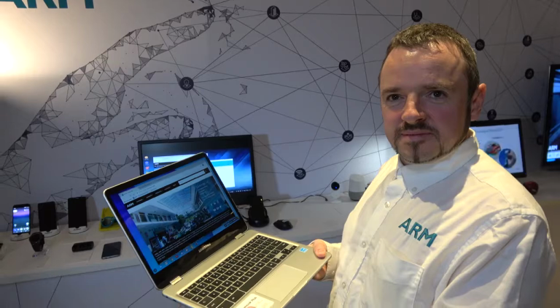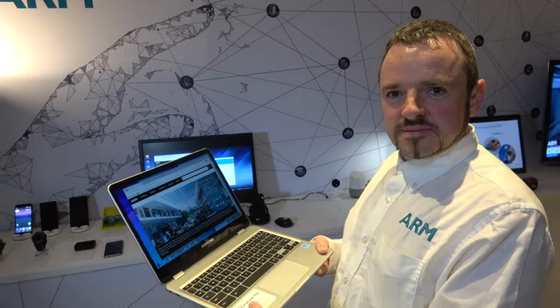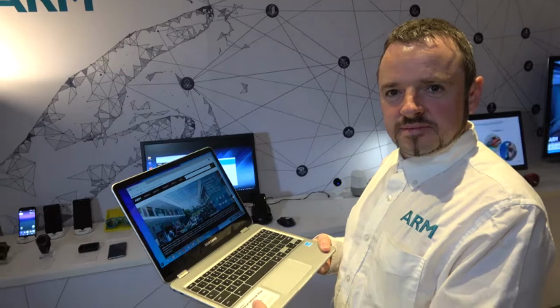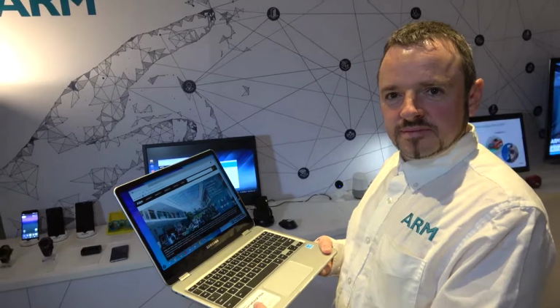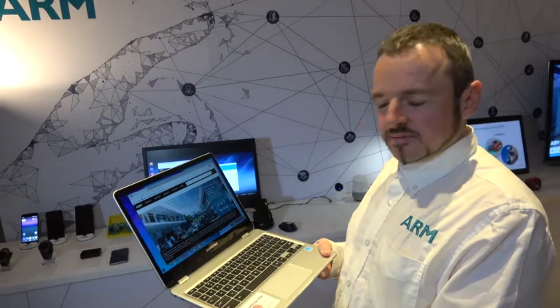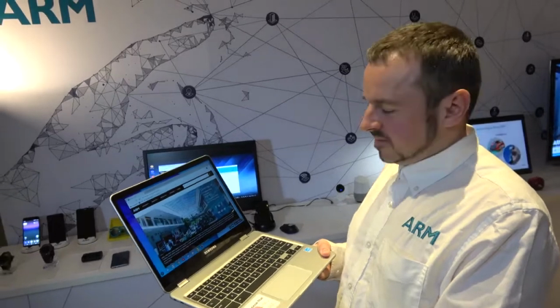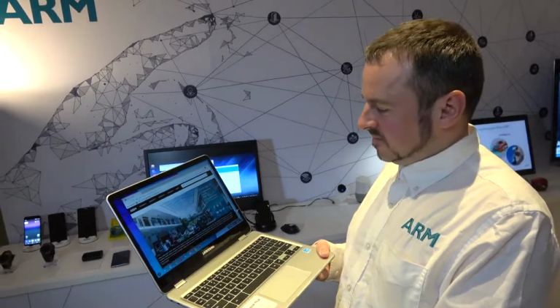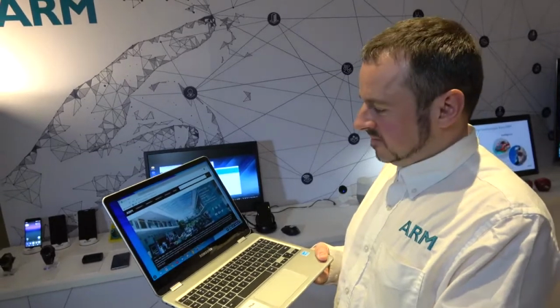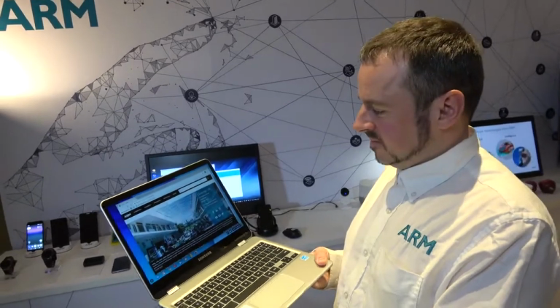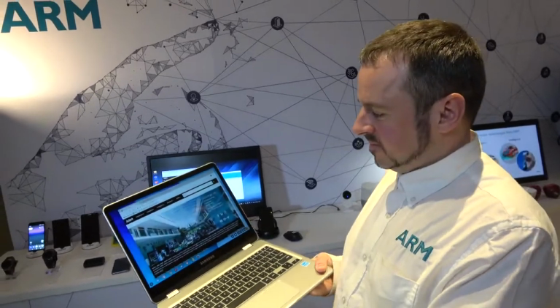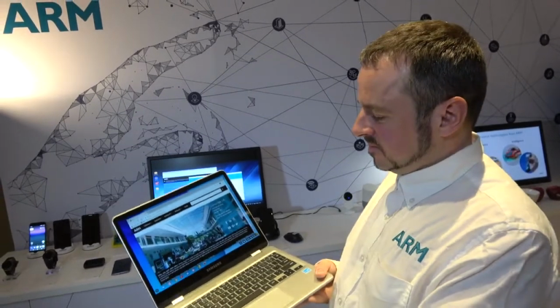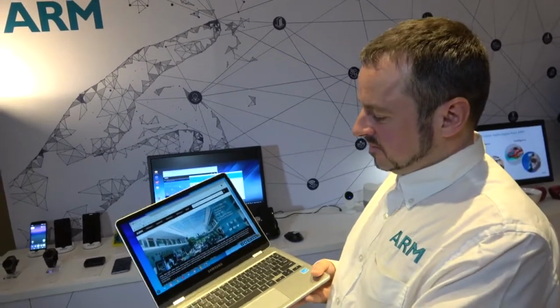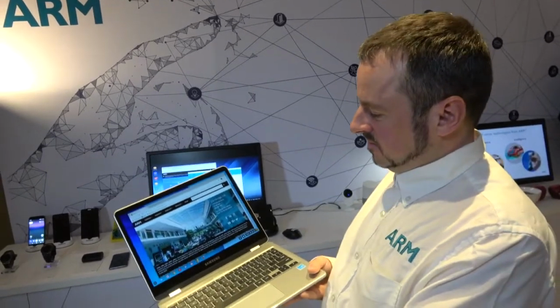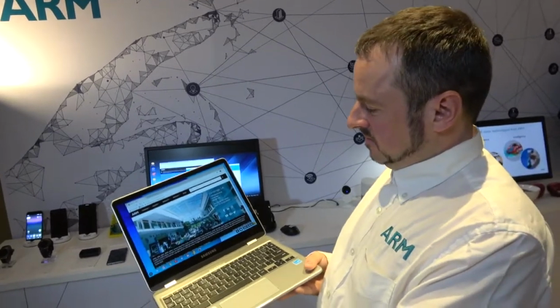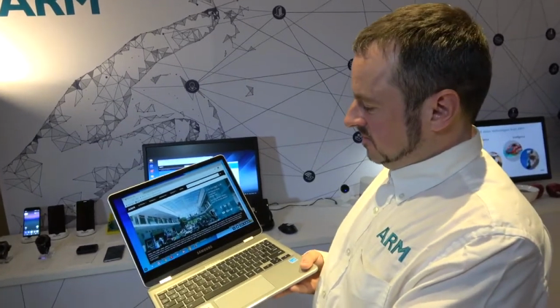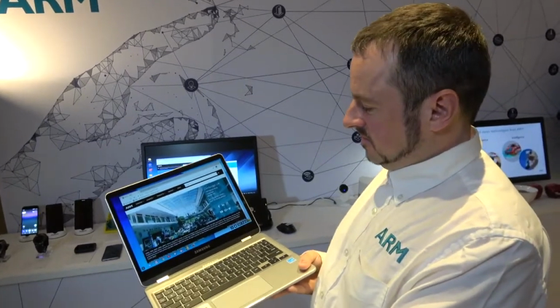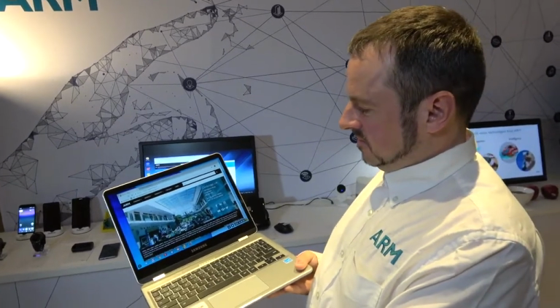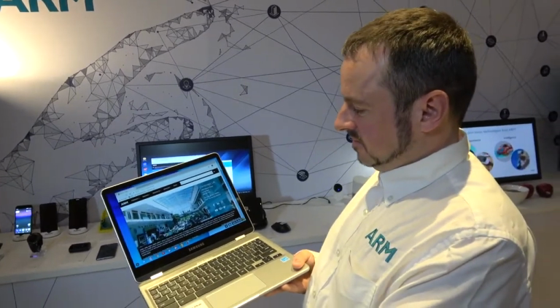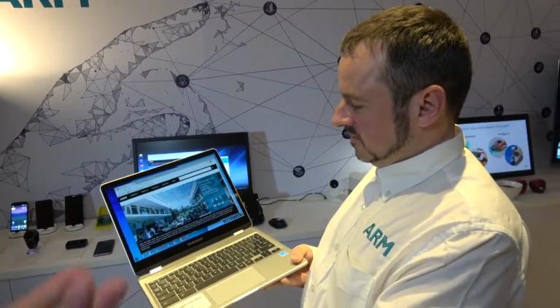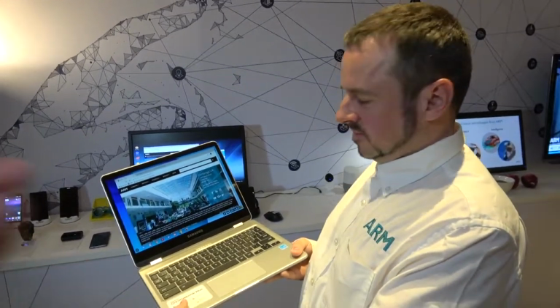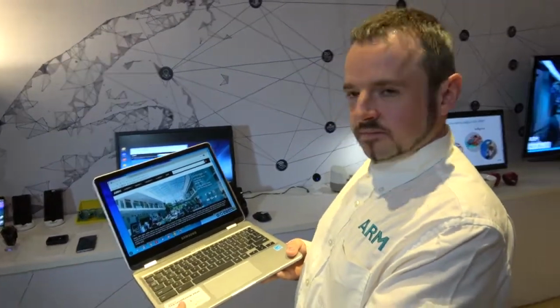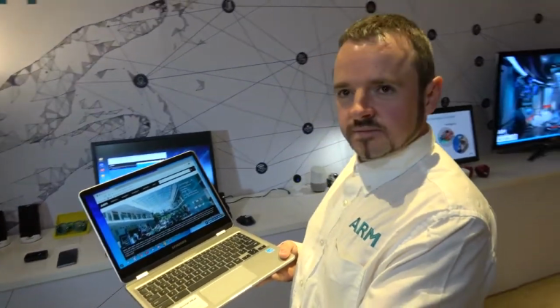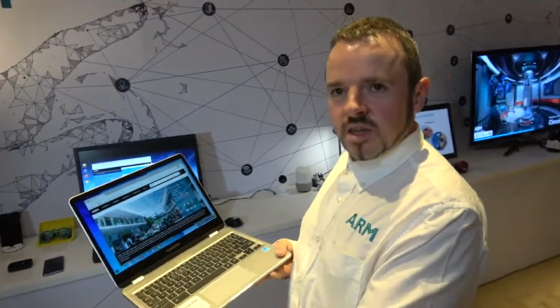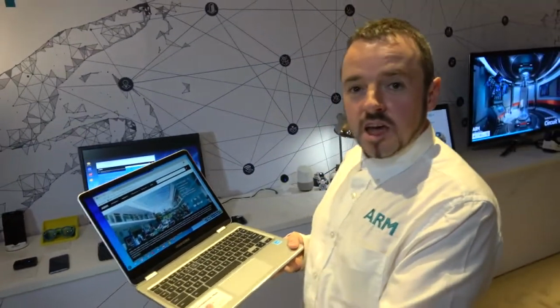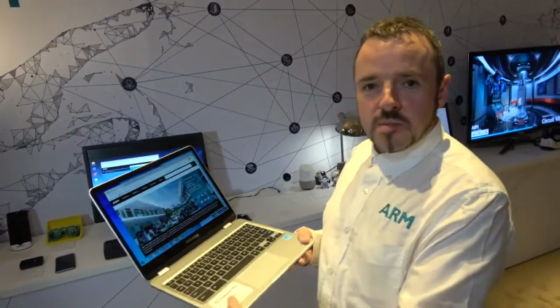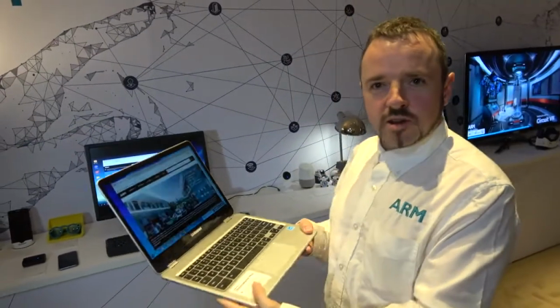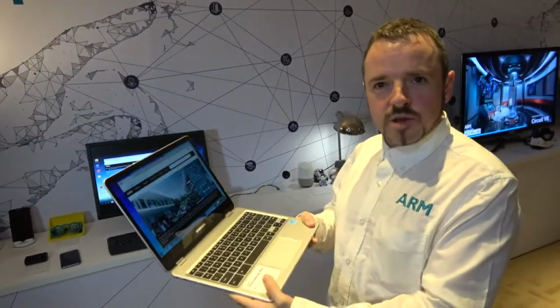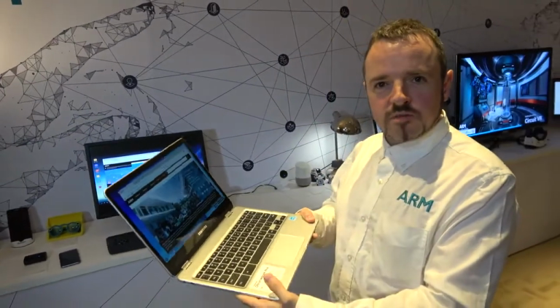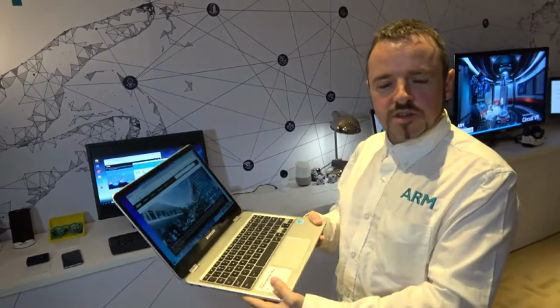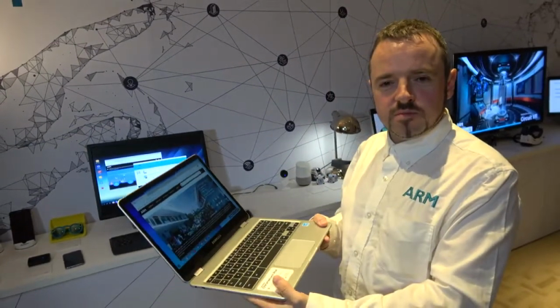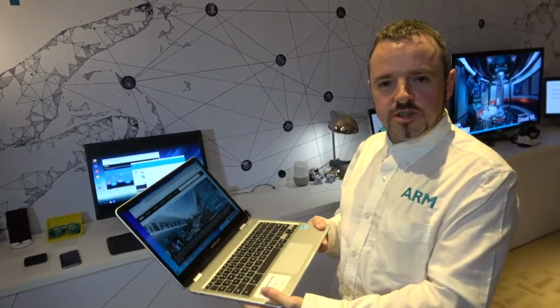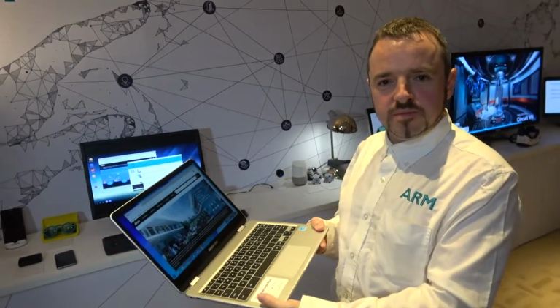Here at Computex 2017. Who are you? I'm Adam, I'm with the demo team.